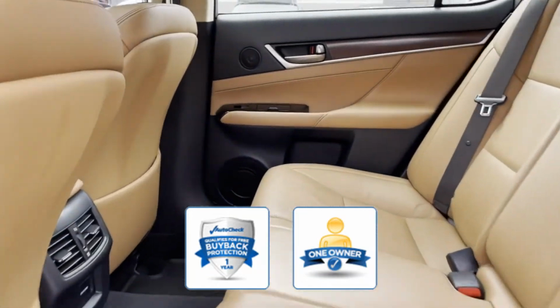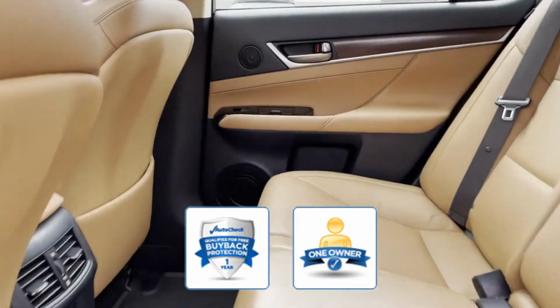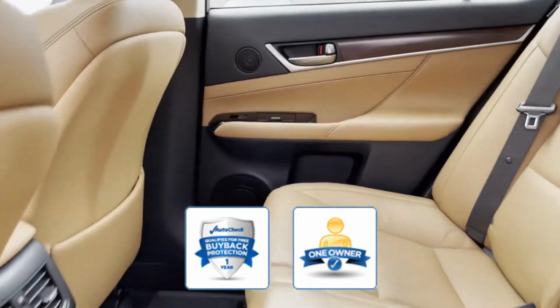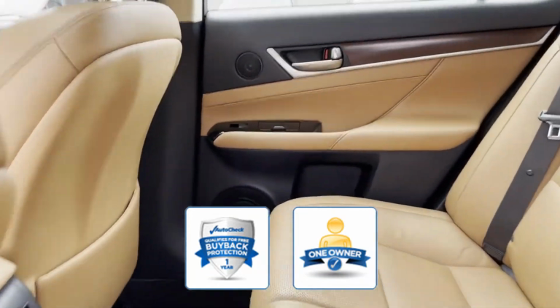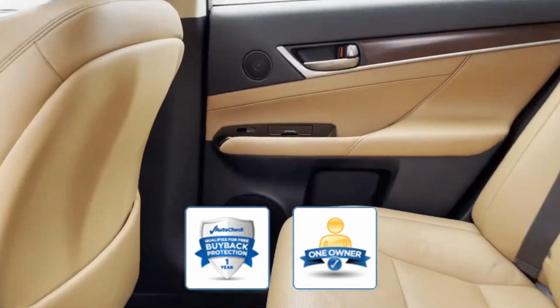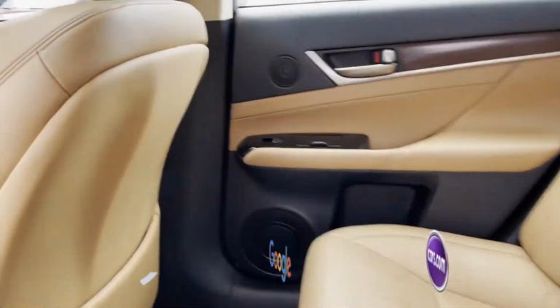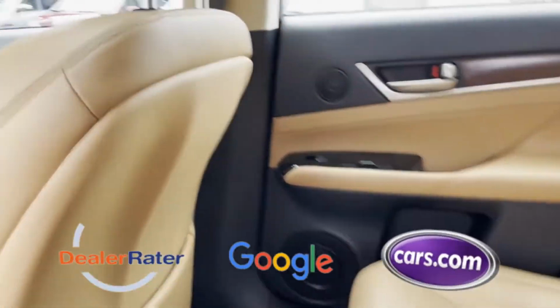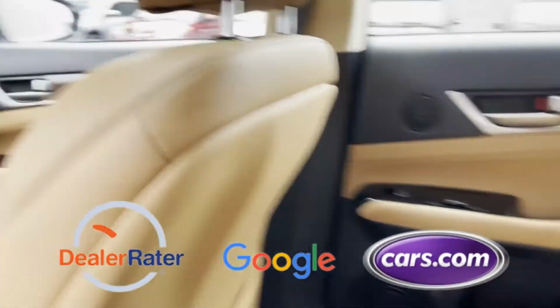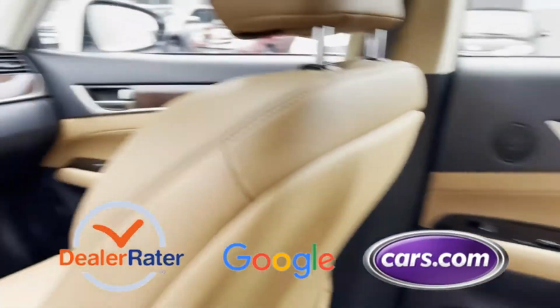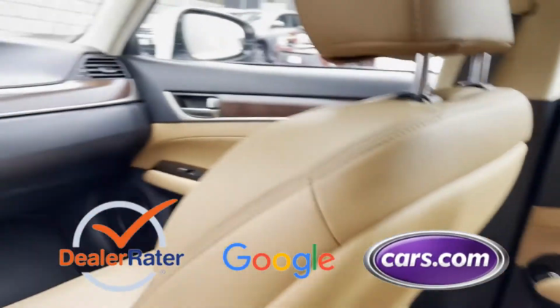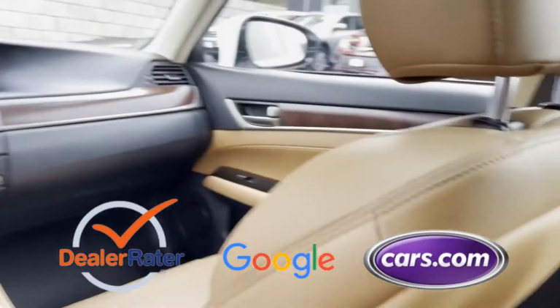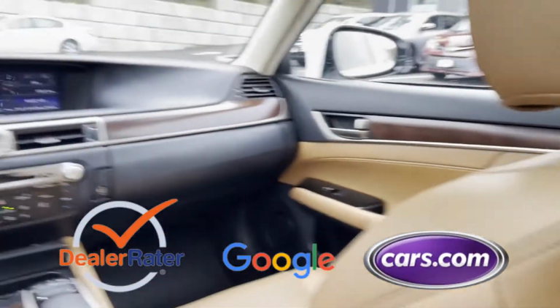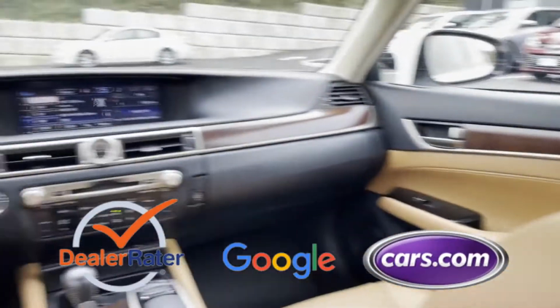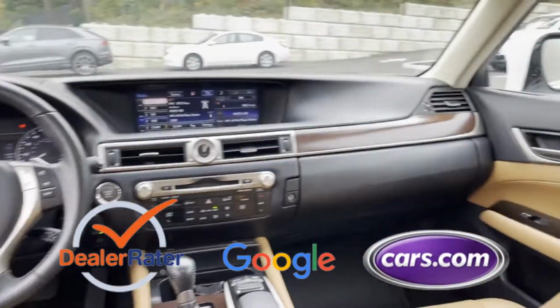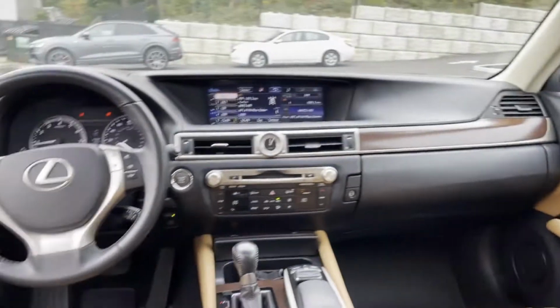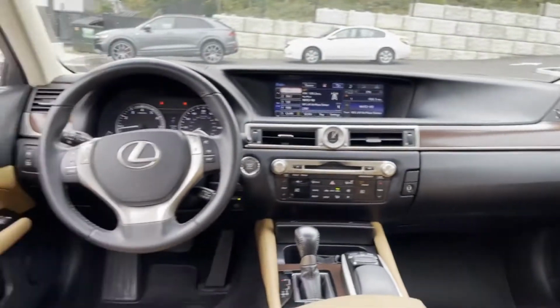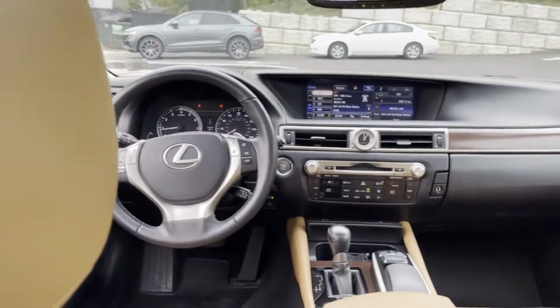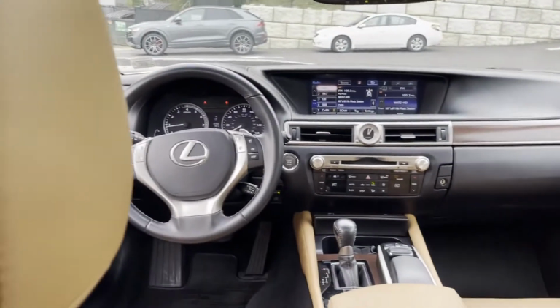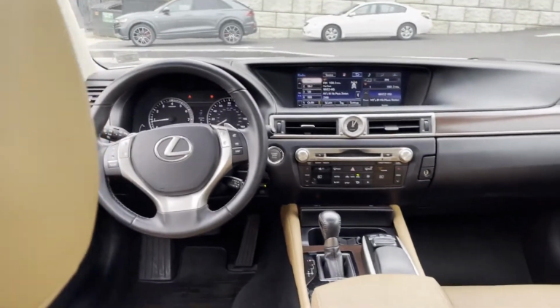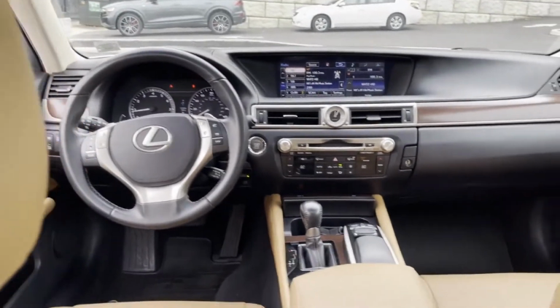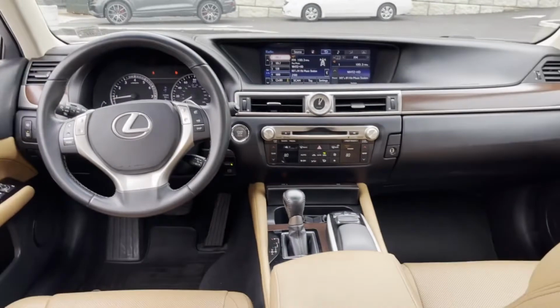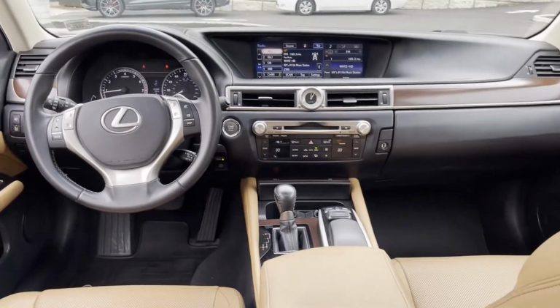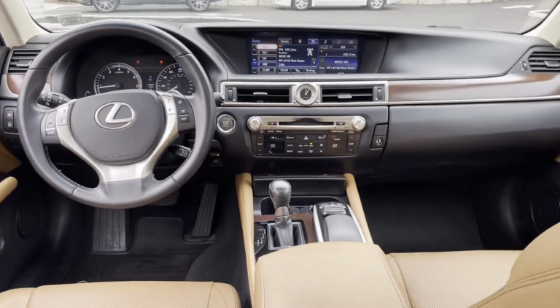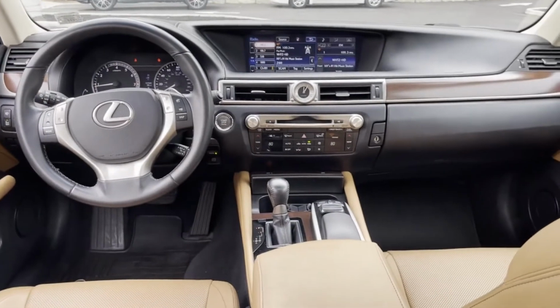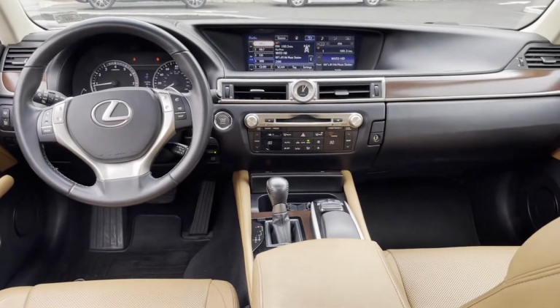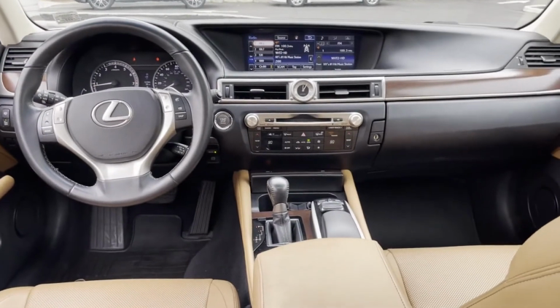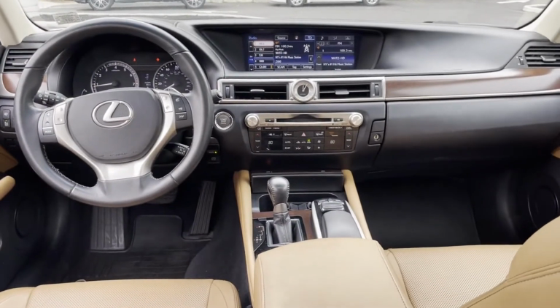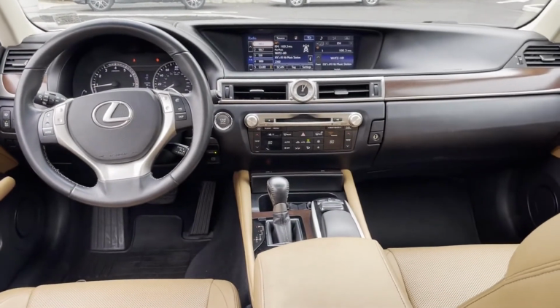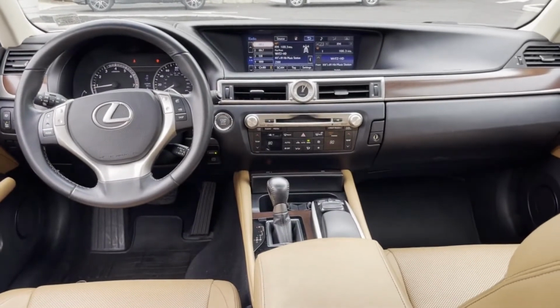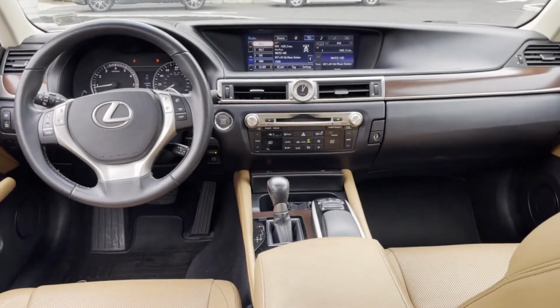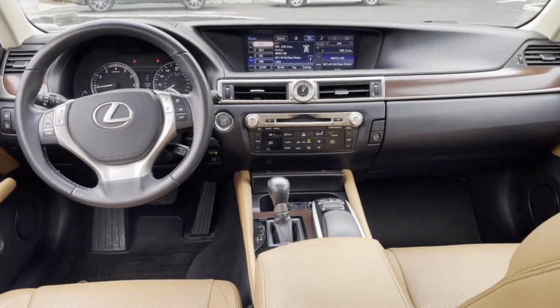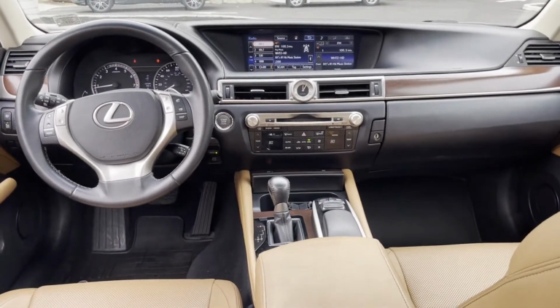This is a top-rated dealer. Make an appointment today to test drive this popular model.